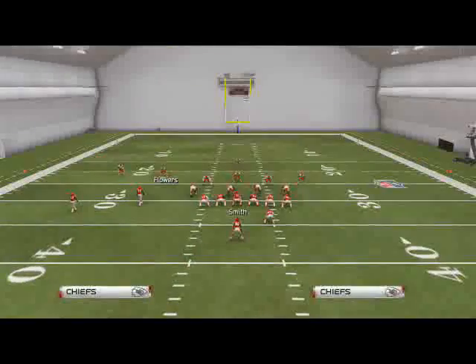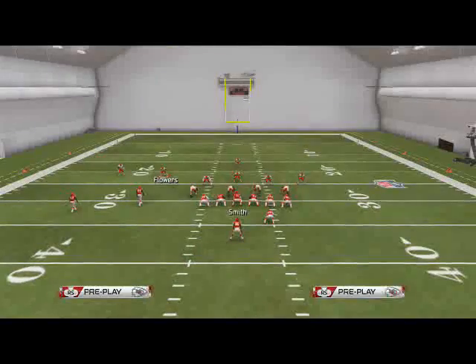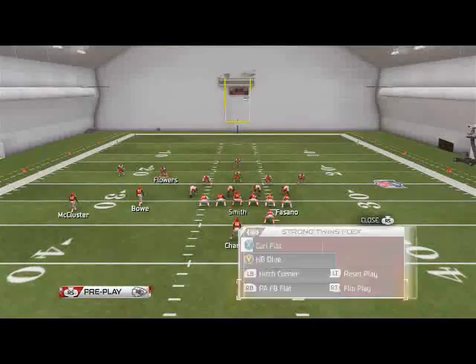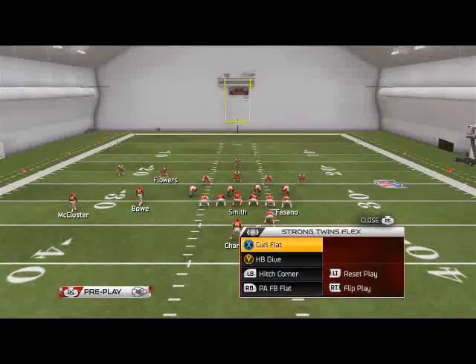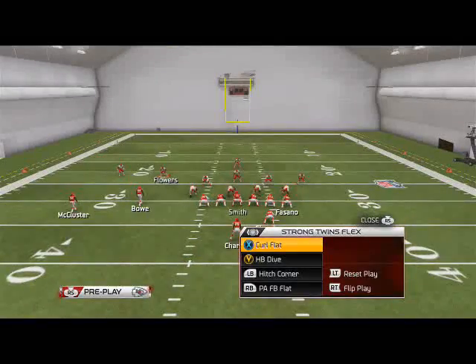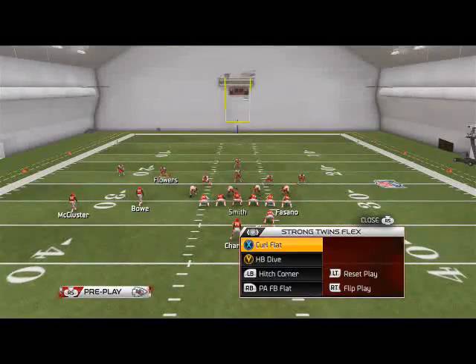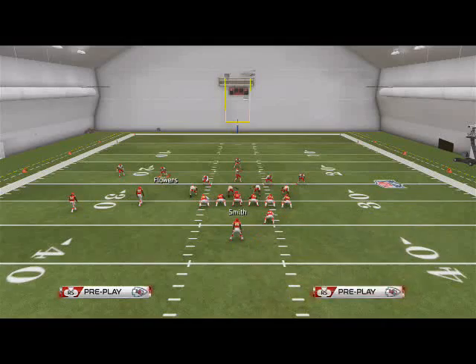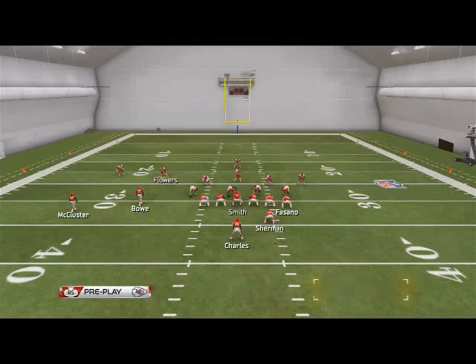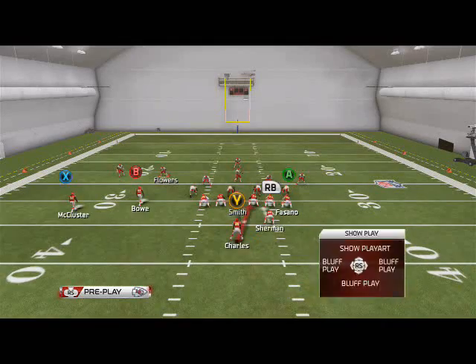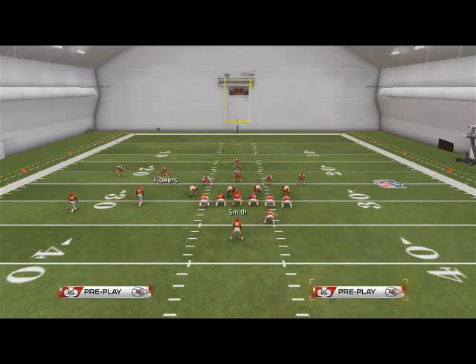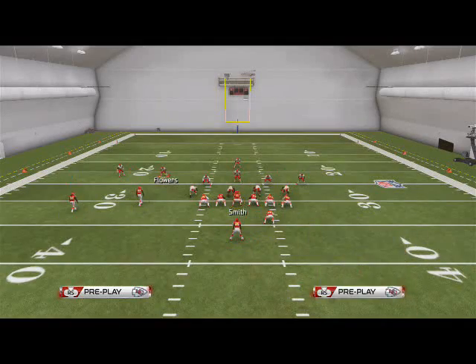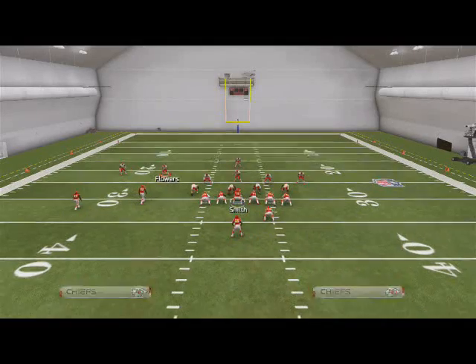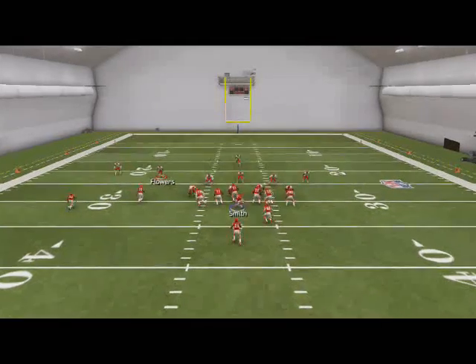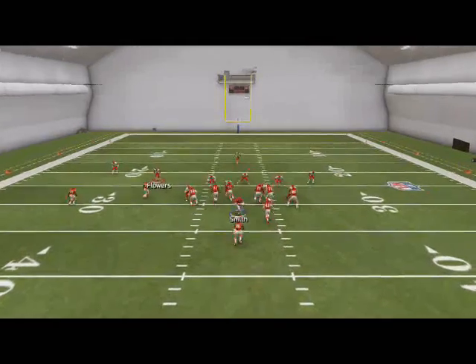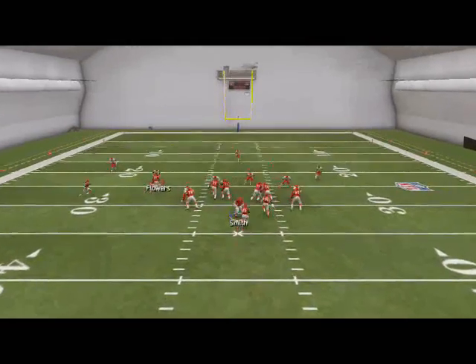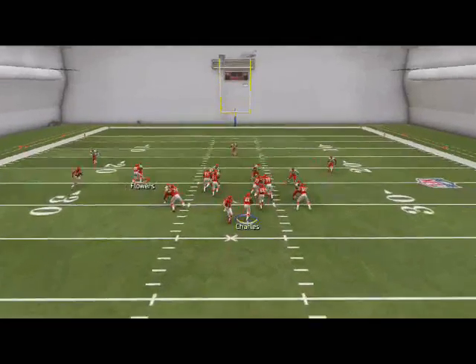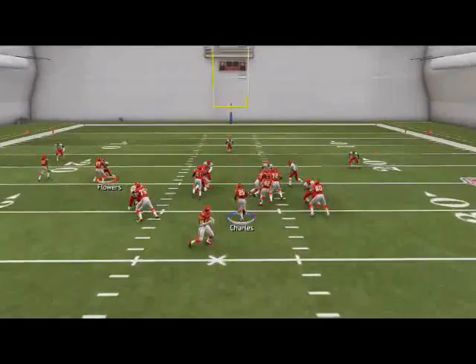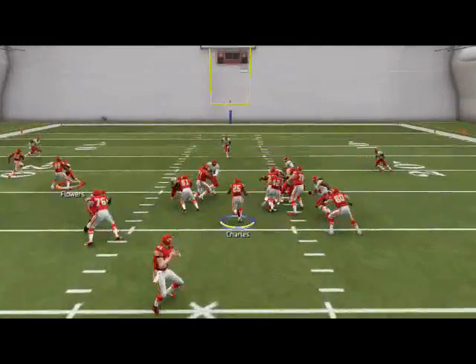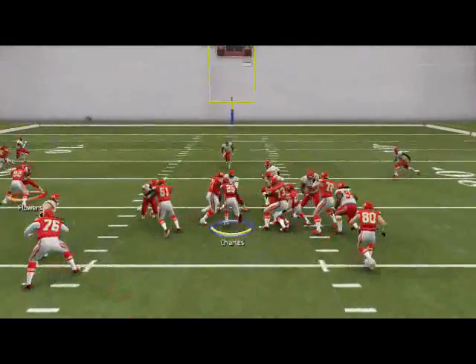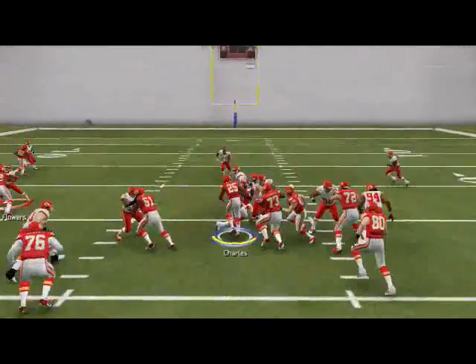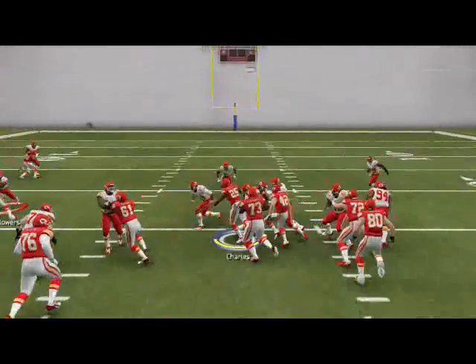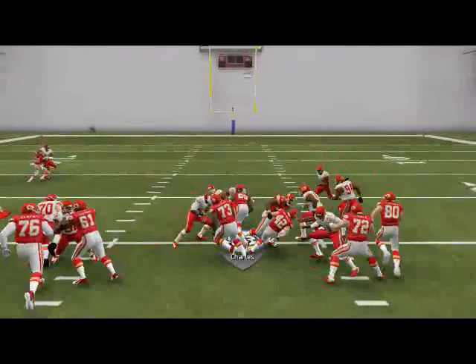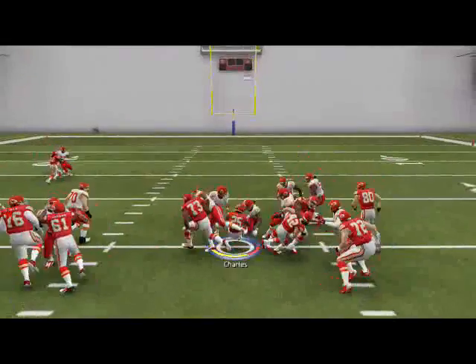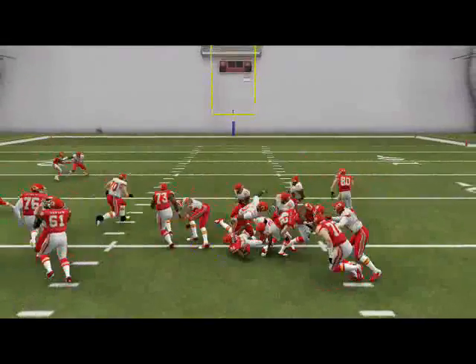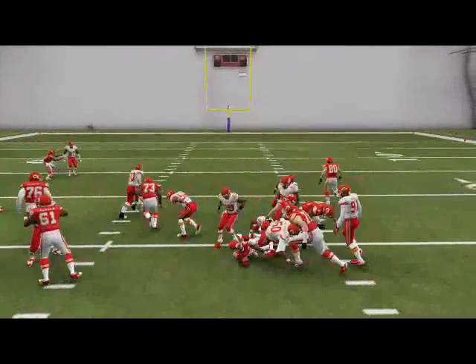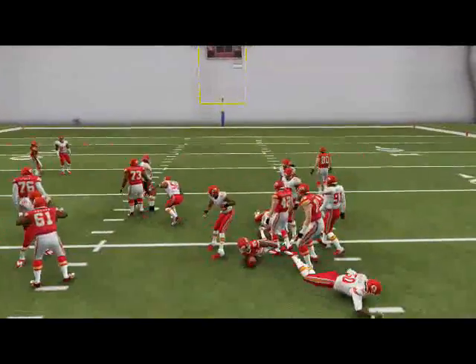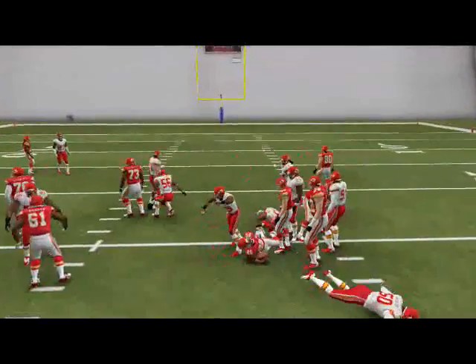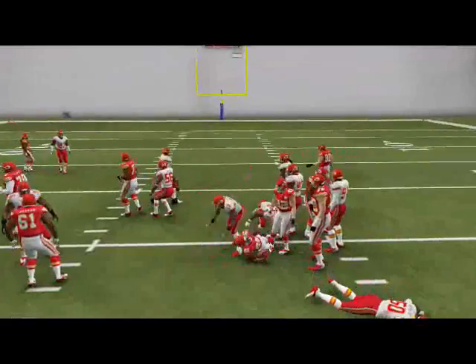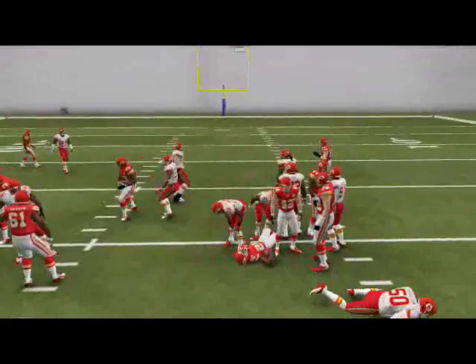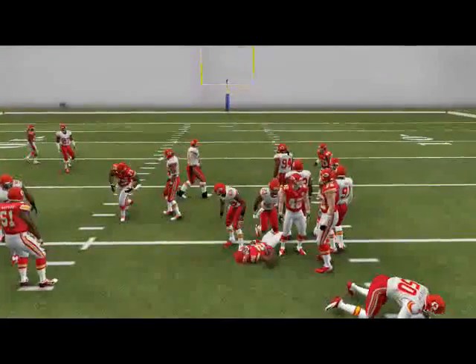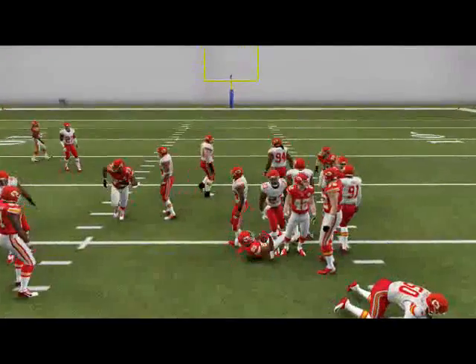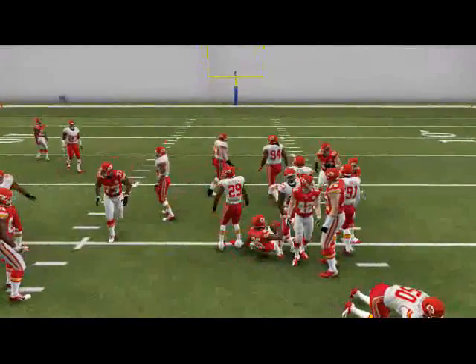The next play I want to go over is the halfback dive. If you need two yards, call the halfback dive — it's literally almost a guaranteed two yards.